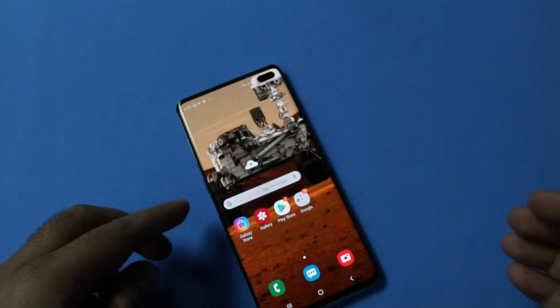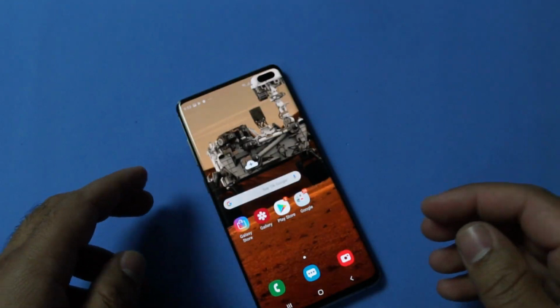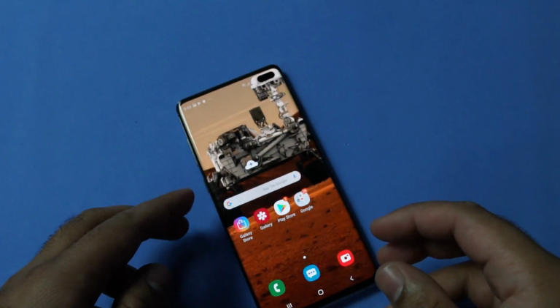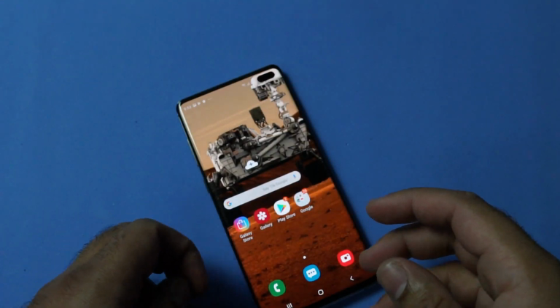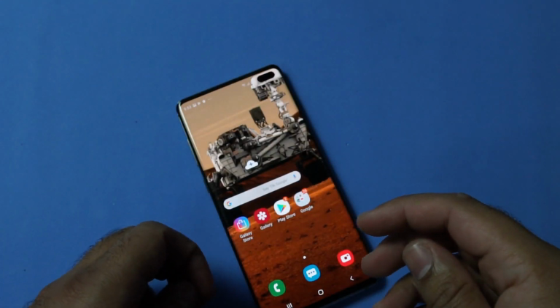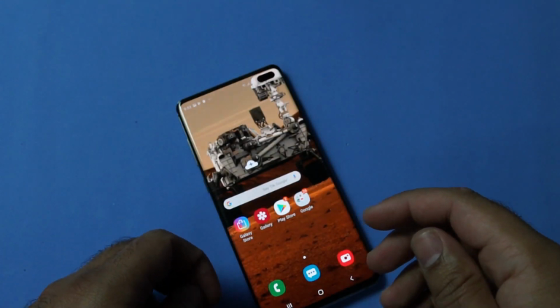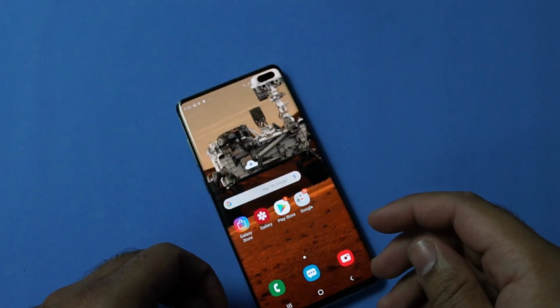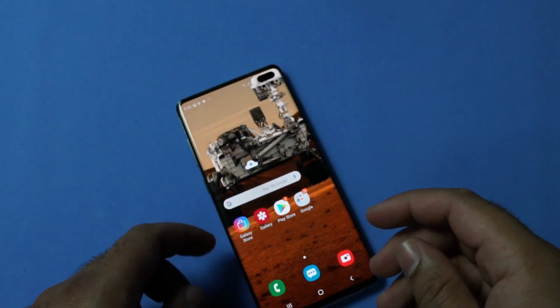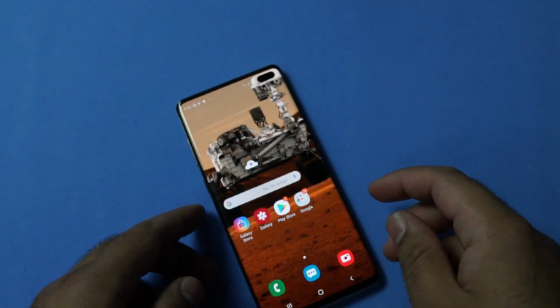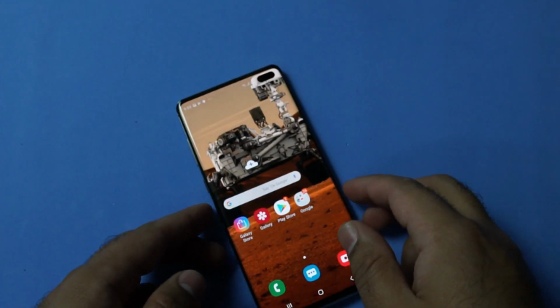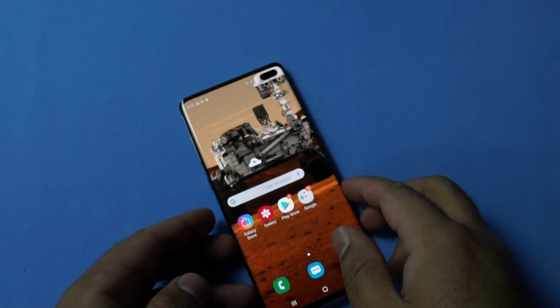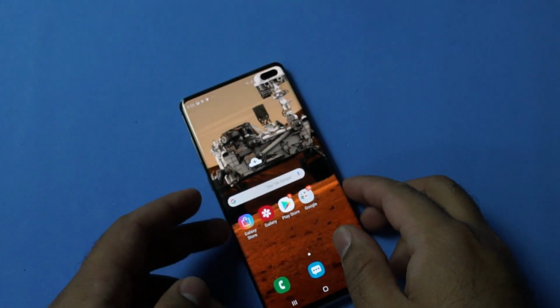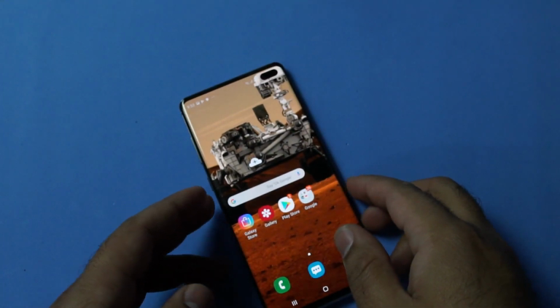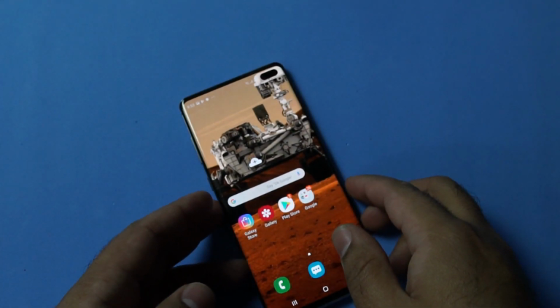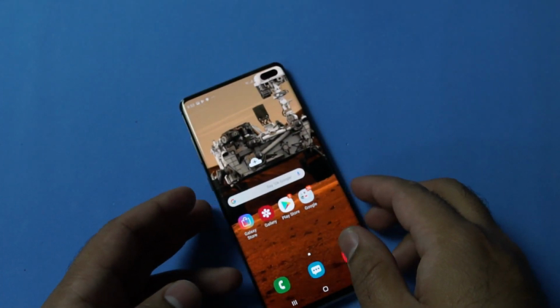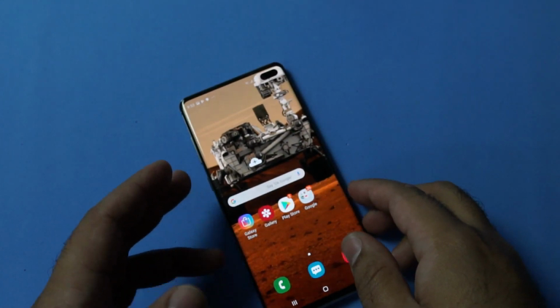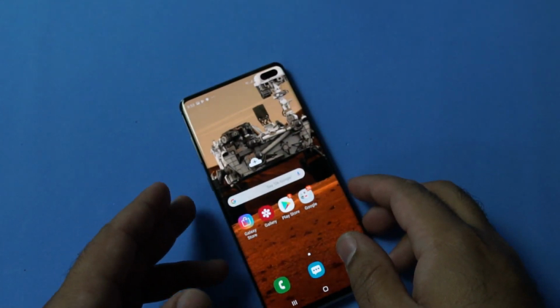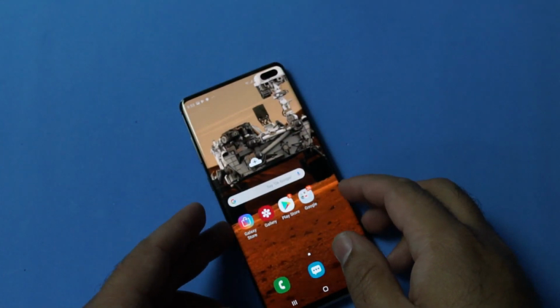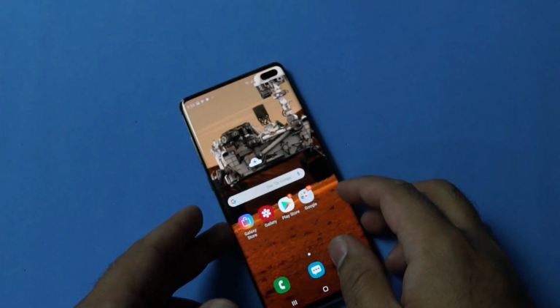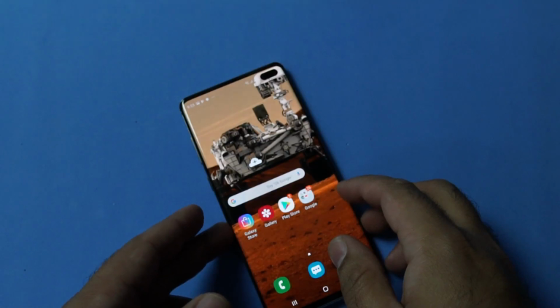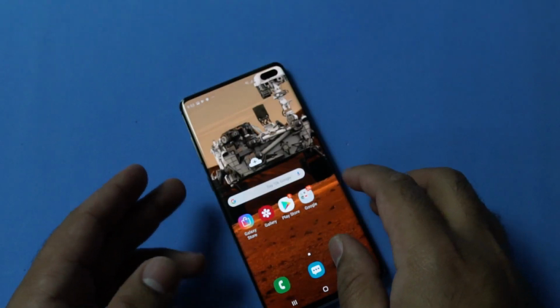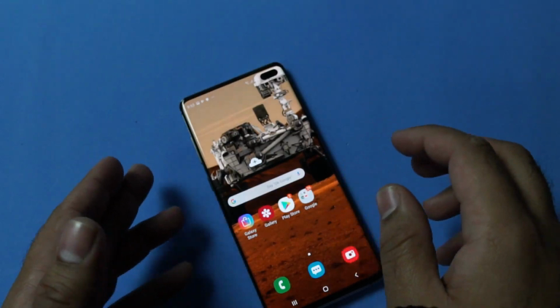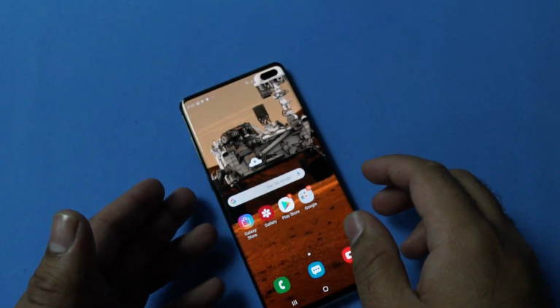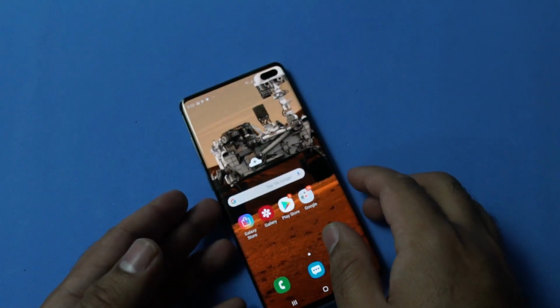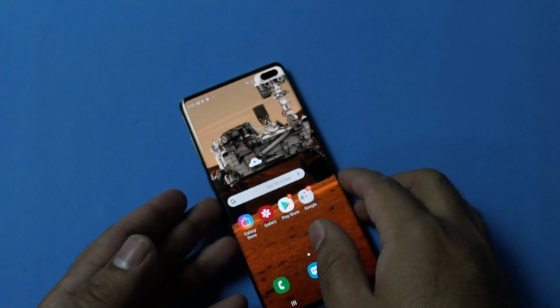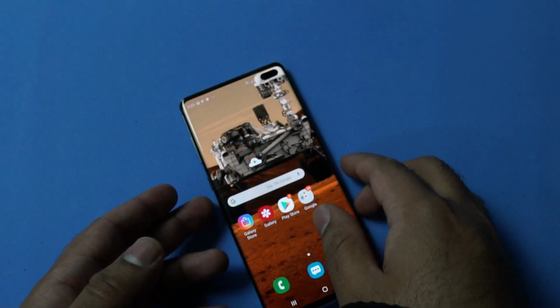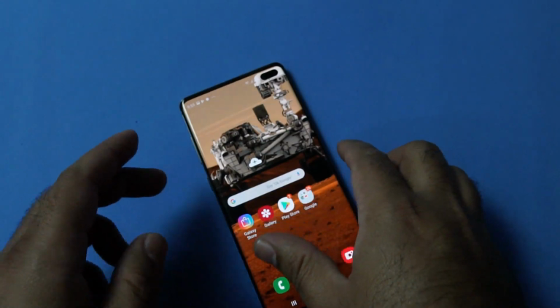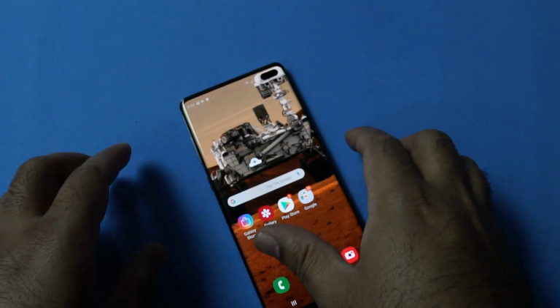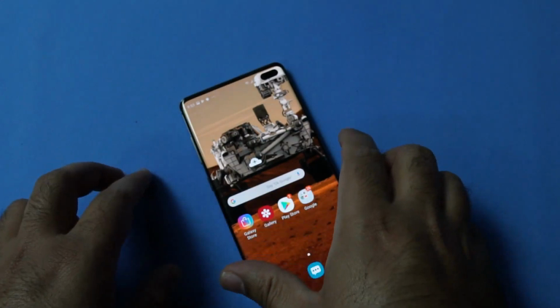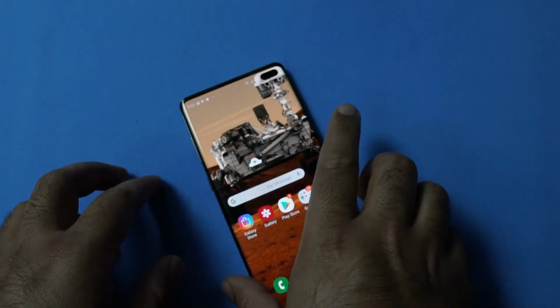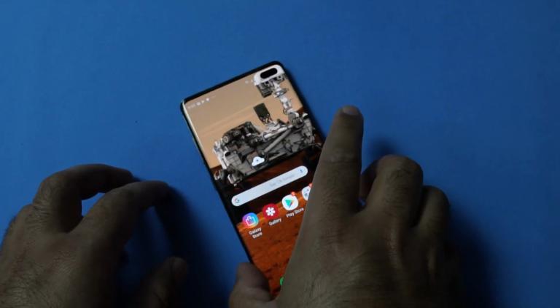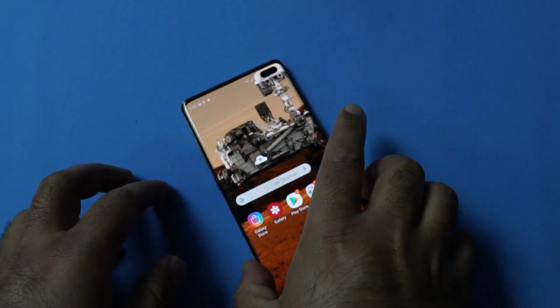Hey guys, this is a guide to capture screenshots on the Samsung Galaxy S10 Plus. Primarily you have two ways to capture screenshots on your new Galaxy S10 Plus.